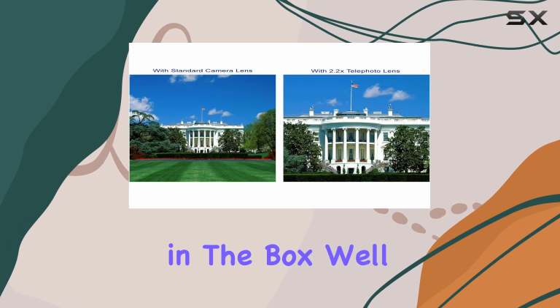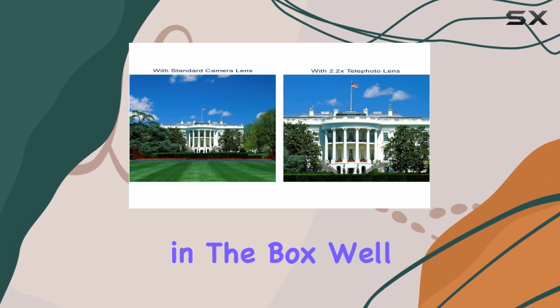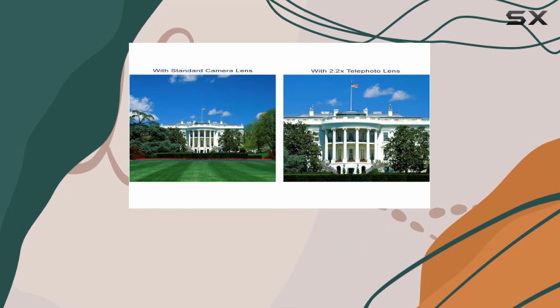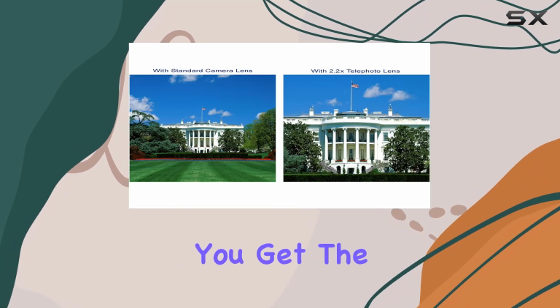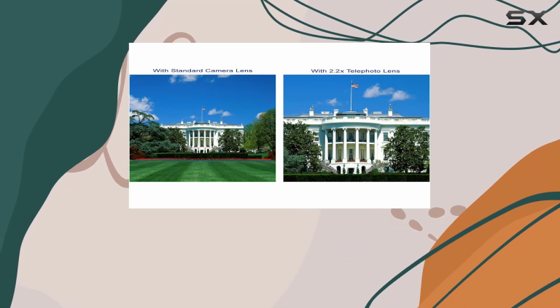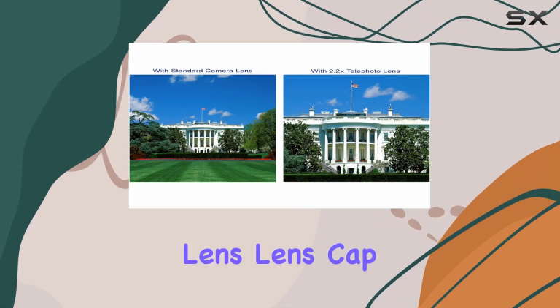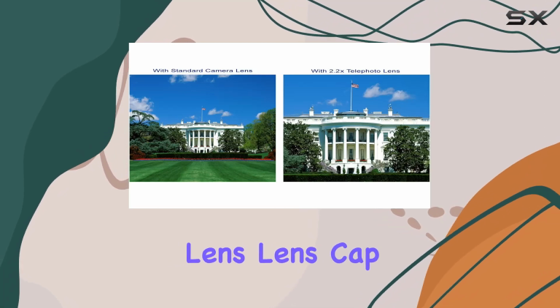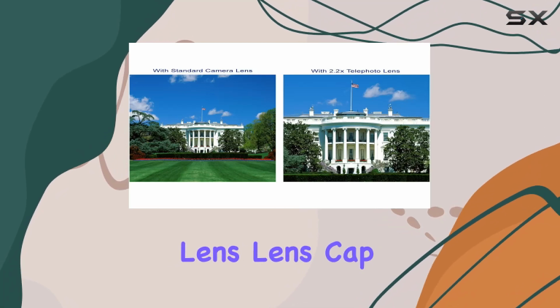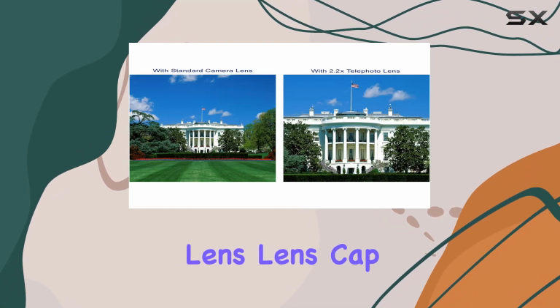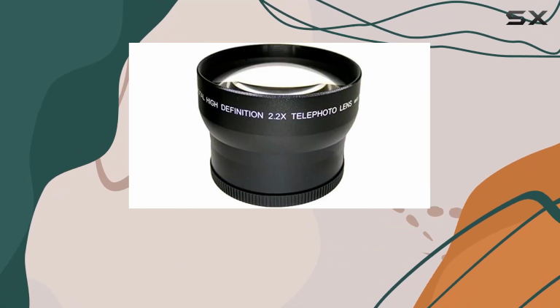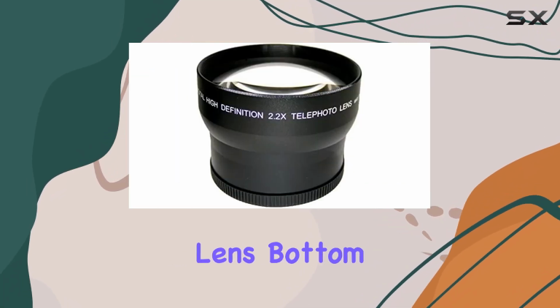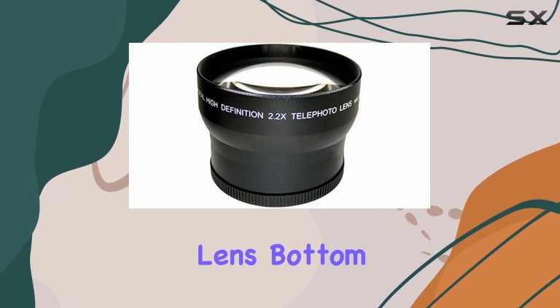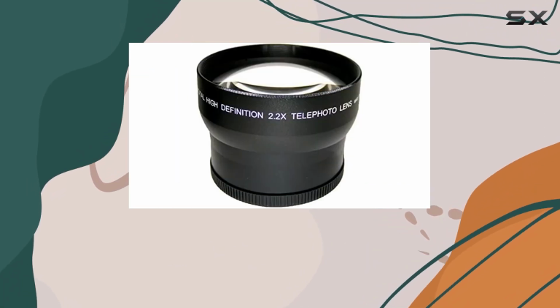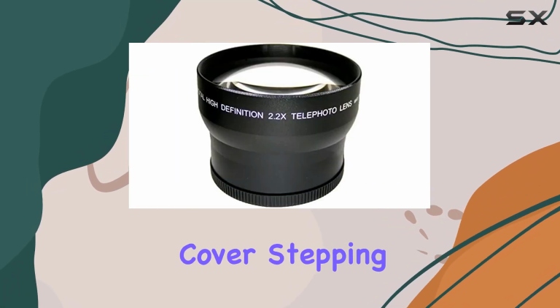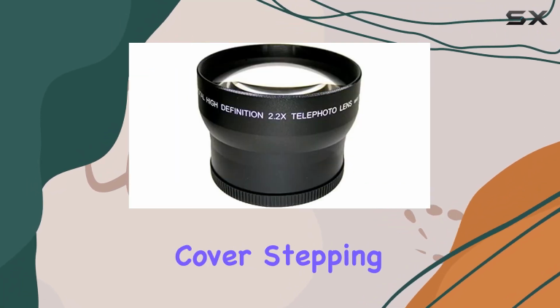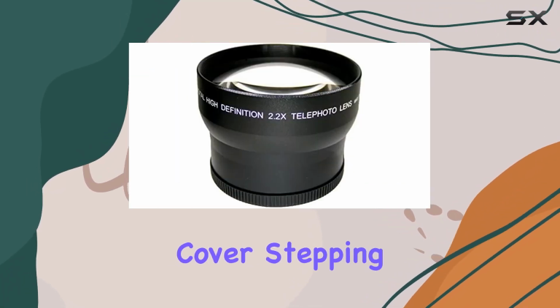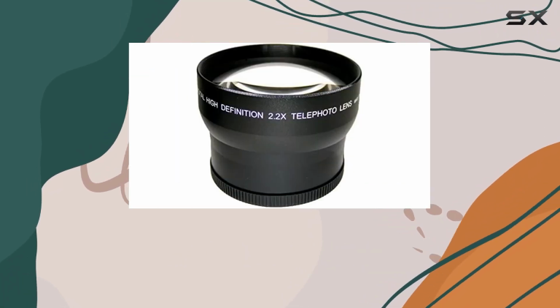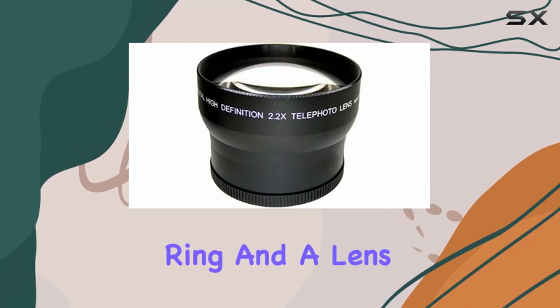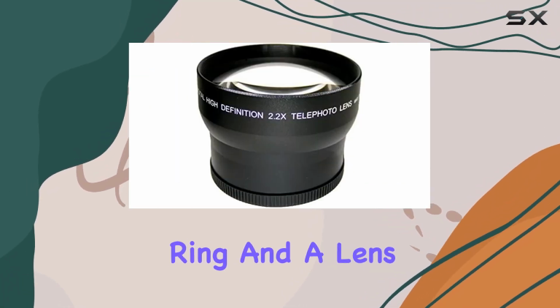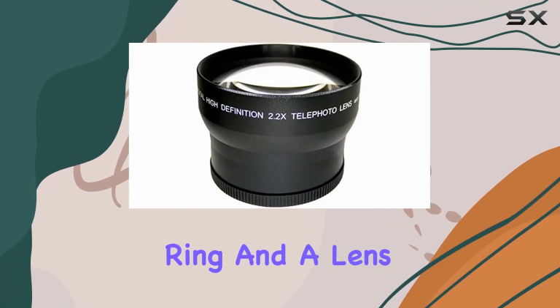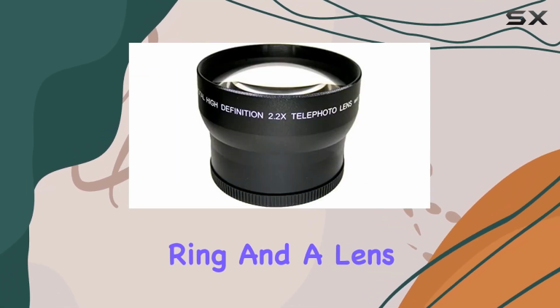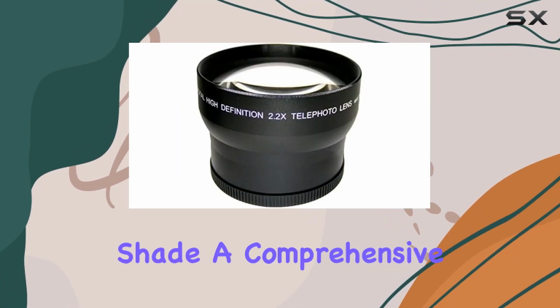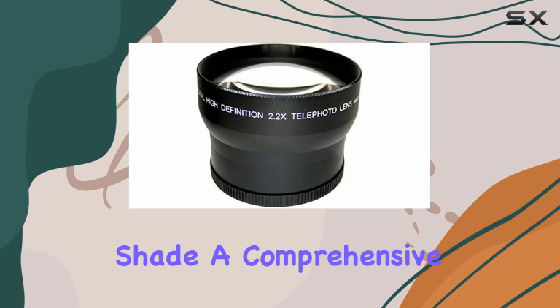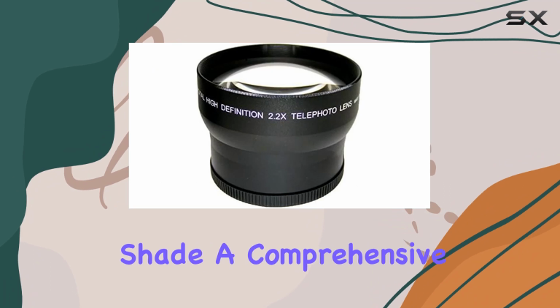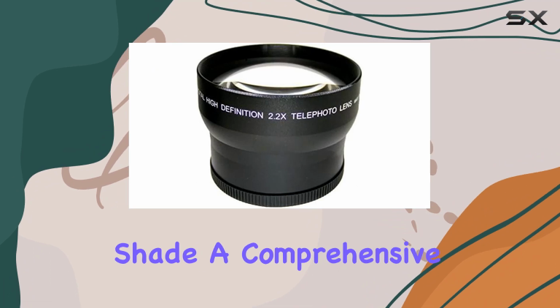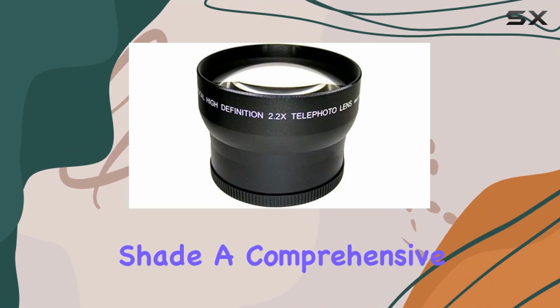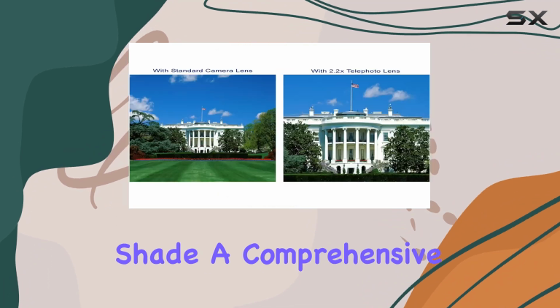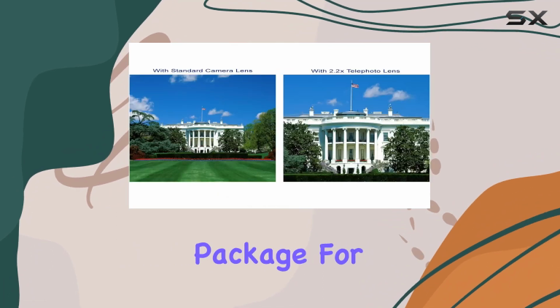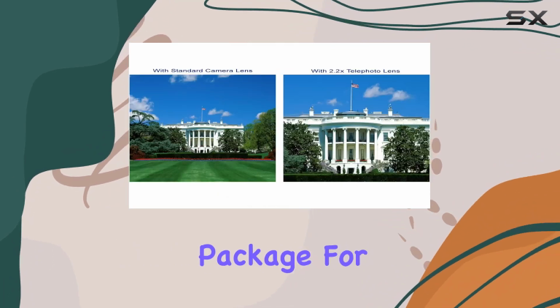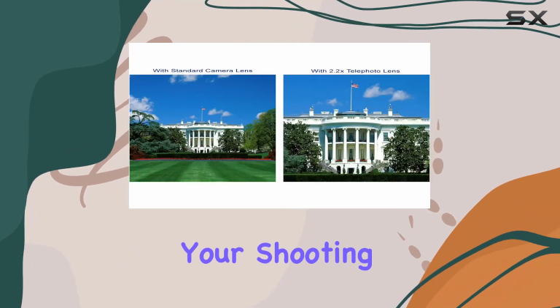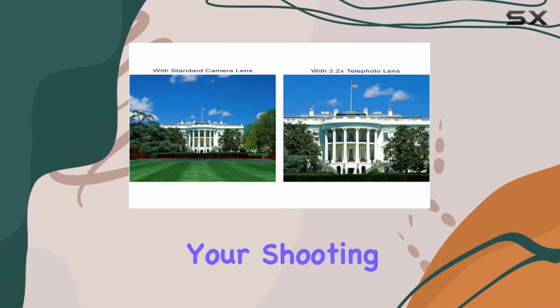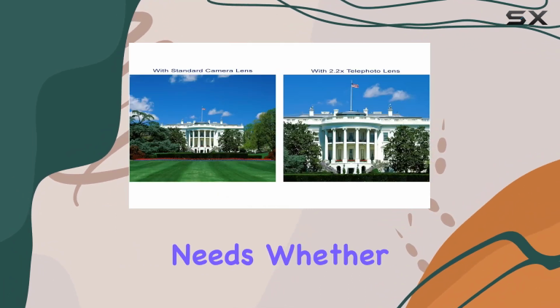What's in the box? Well, you get the lens, lens cap, lens bottom cover, stepping ring, and a lens shade — a comprehensive package for your shooting needs.